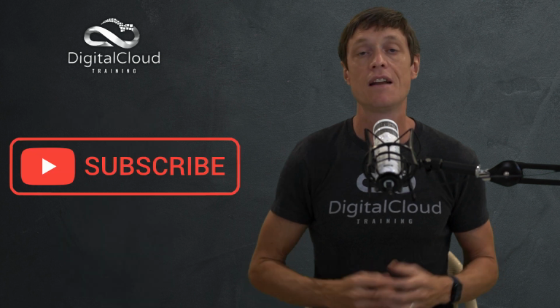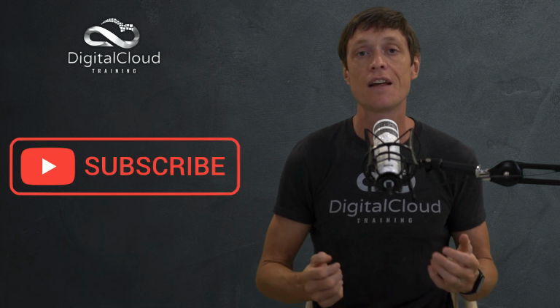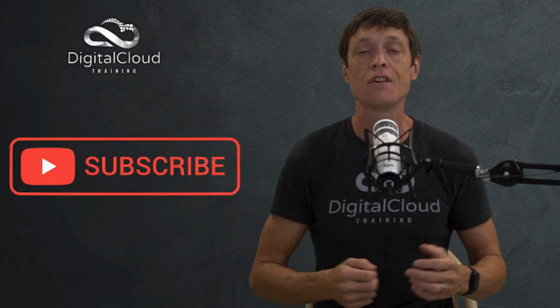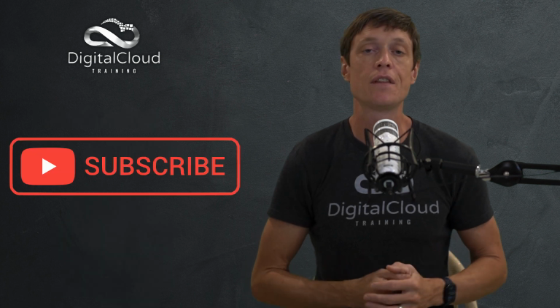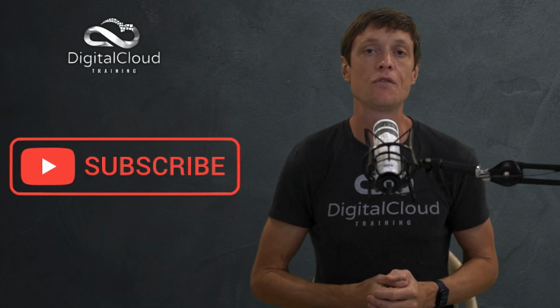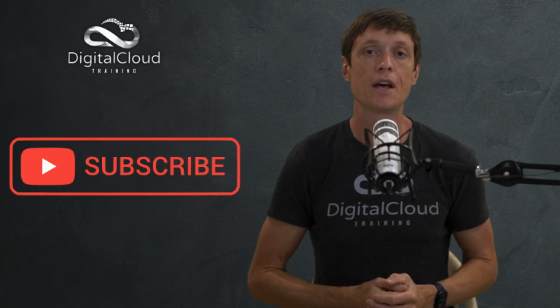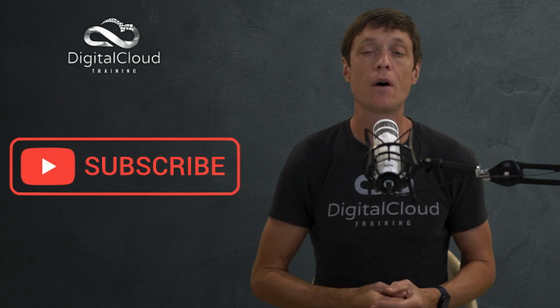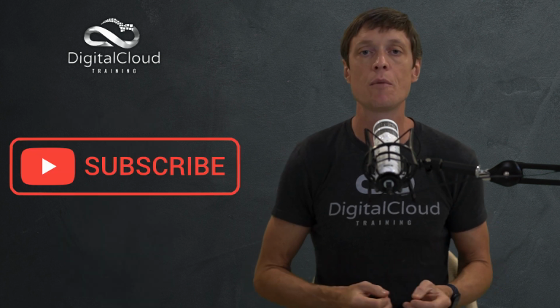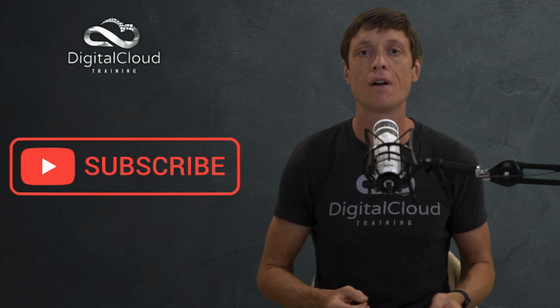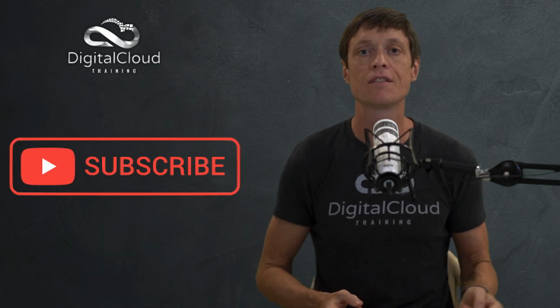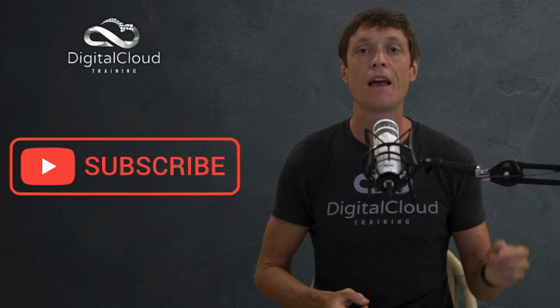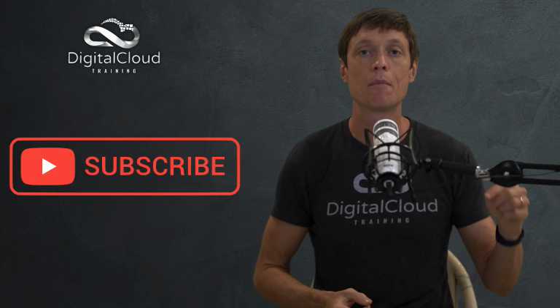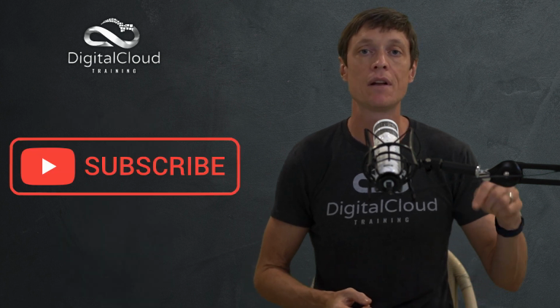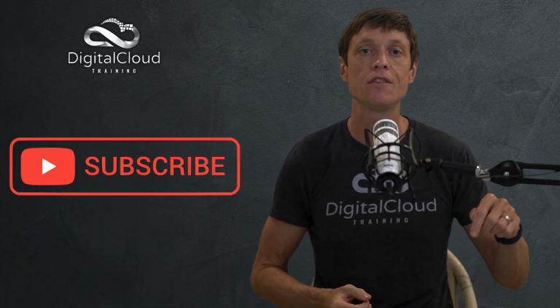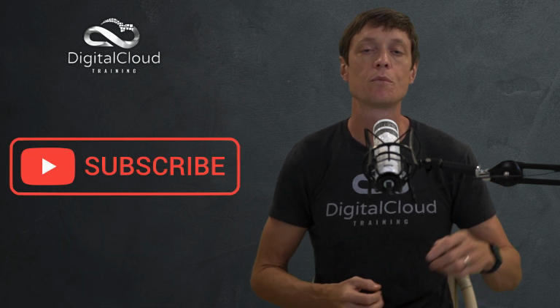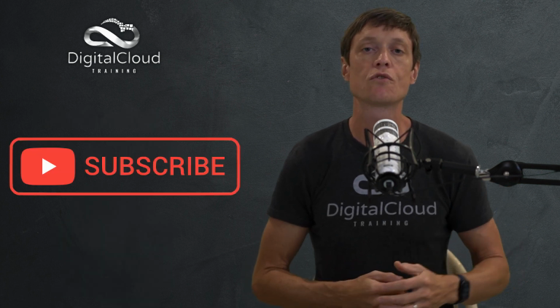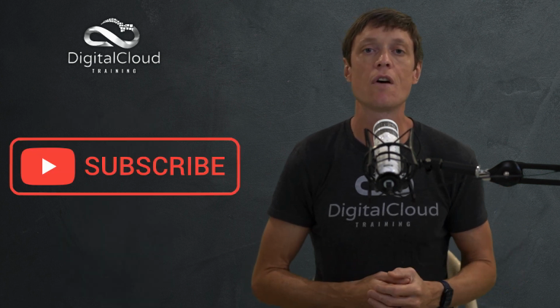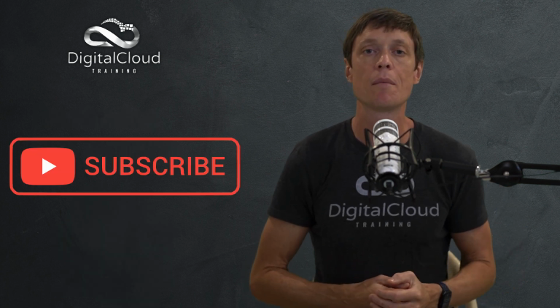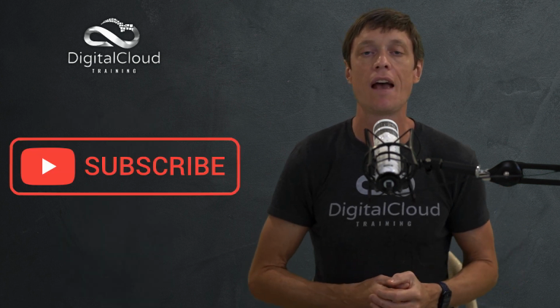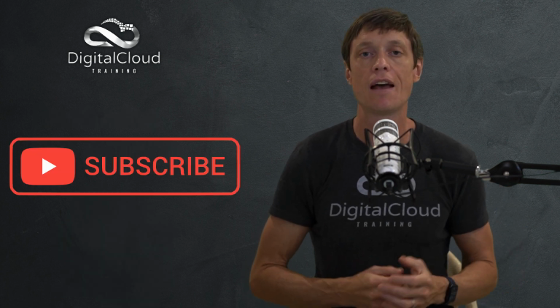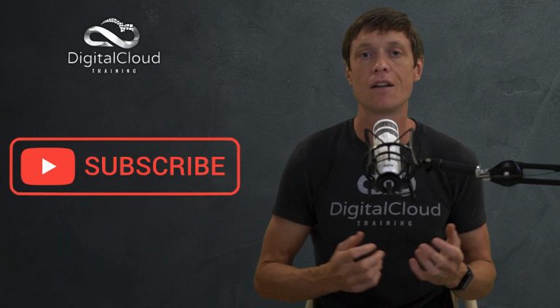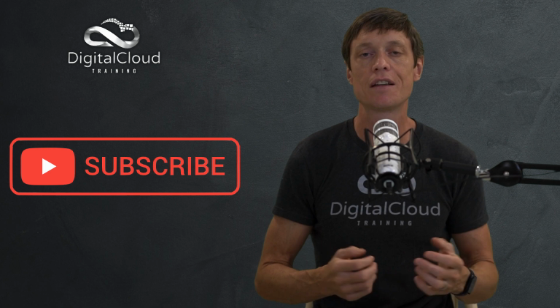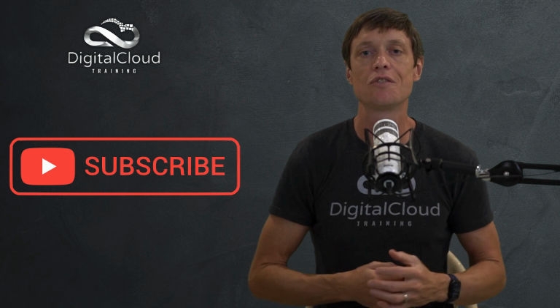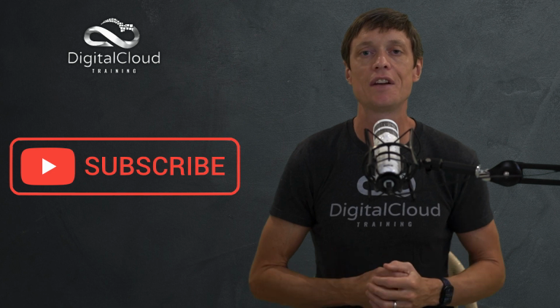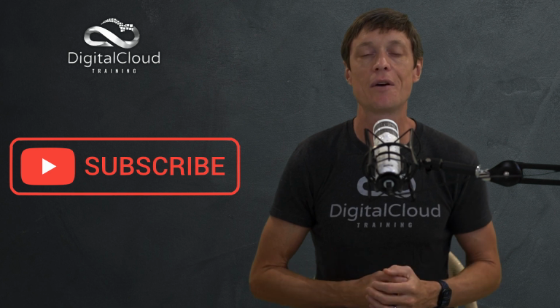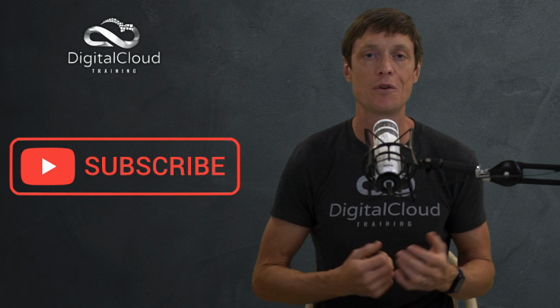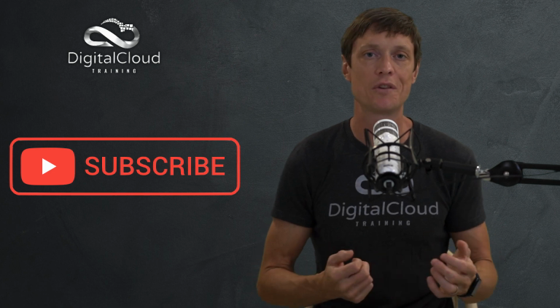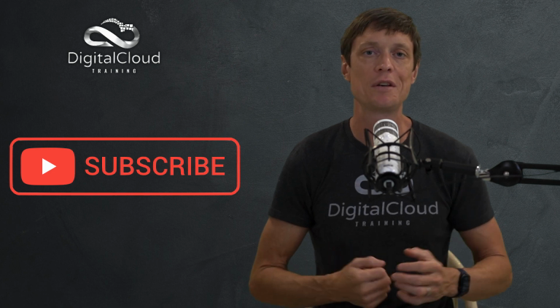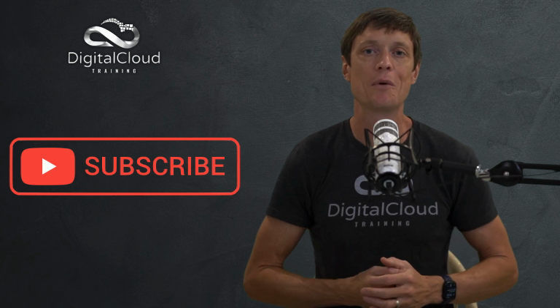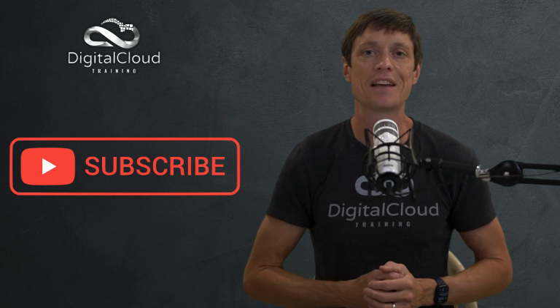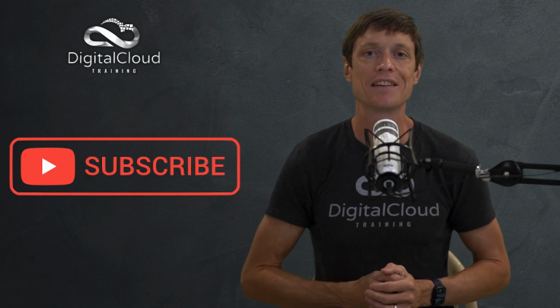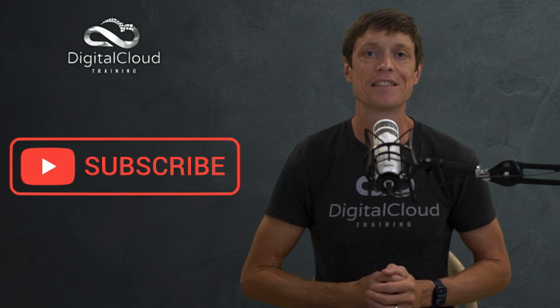That's it for this video. I hope you liked it — please subscribe and like this video if you want to see more like this.